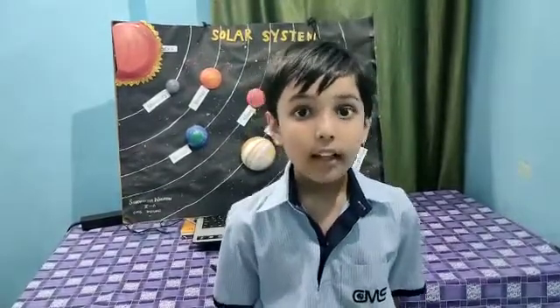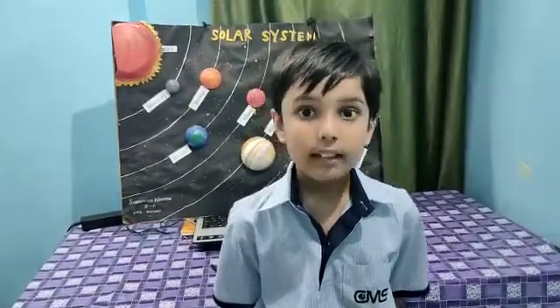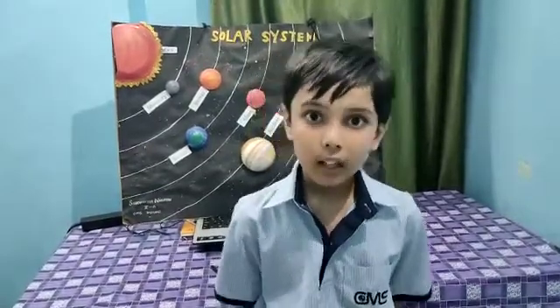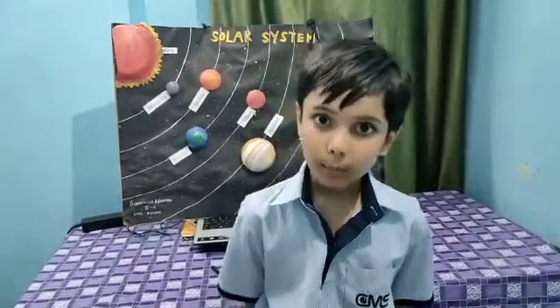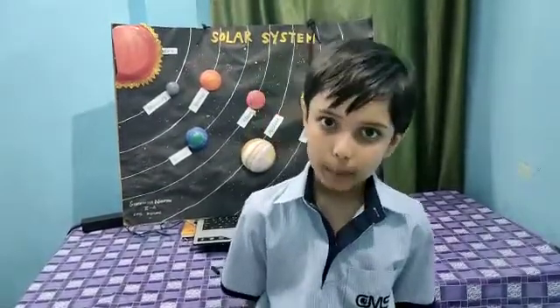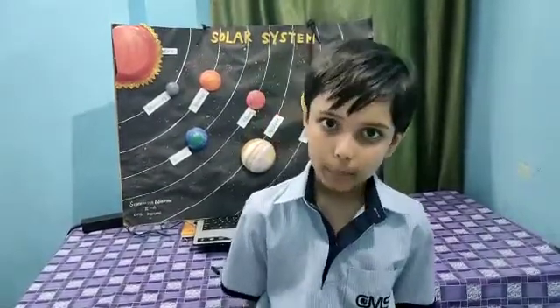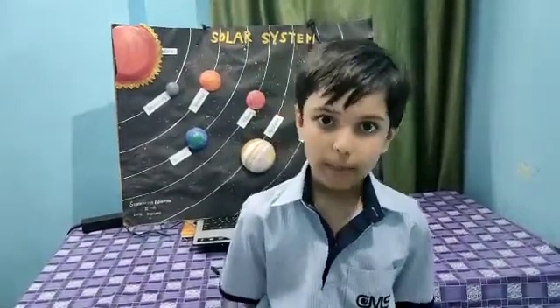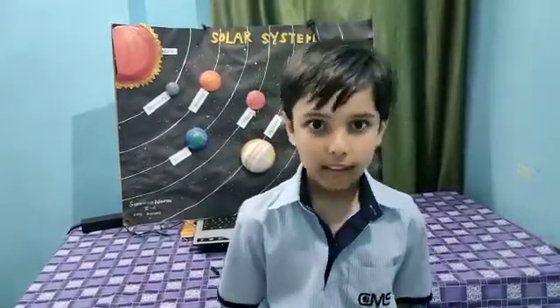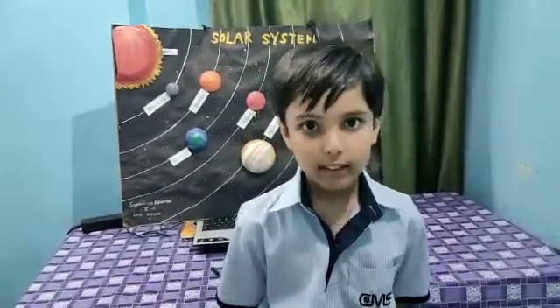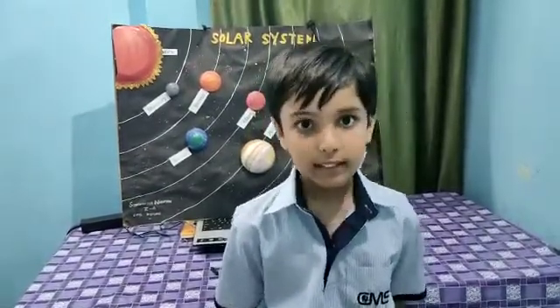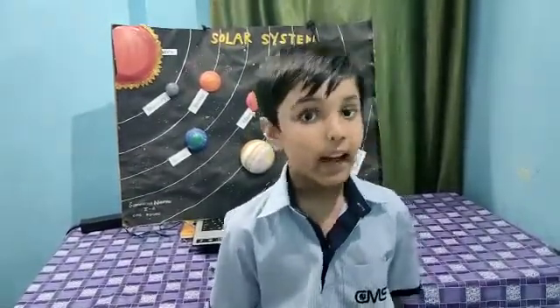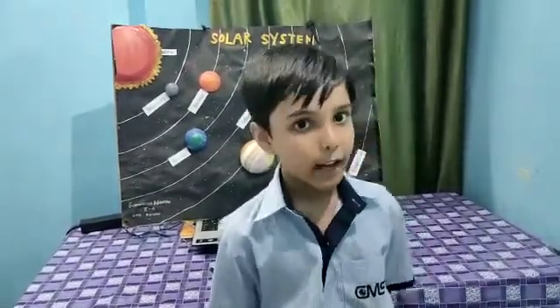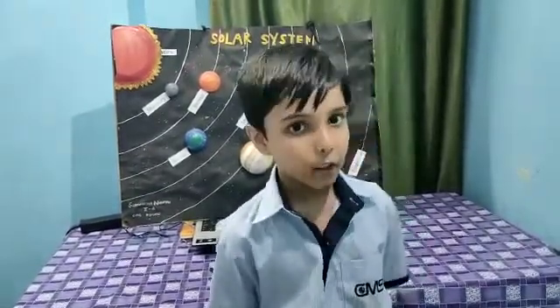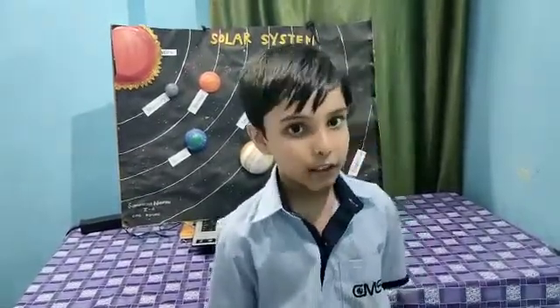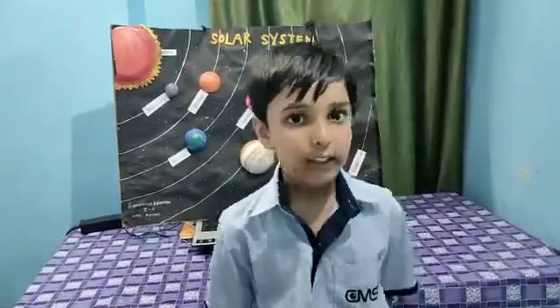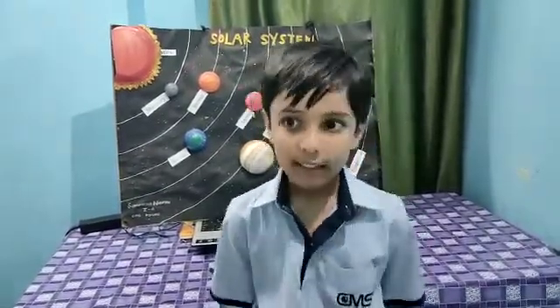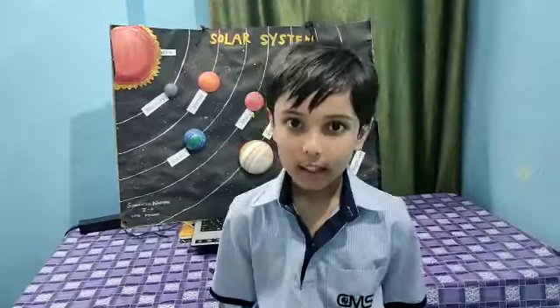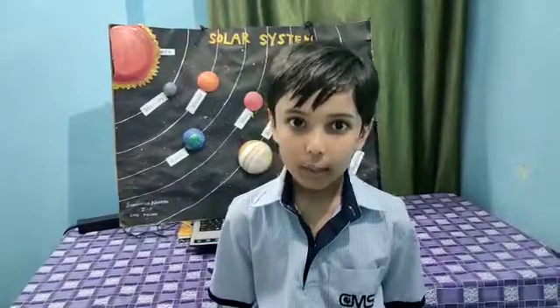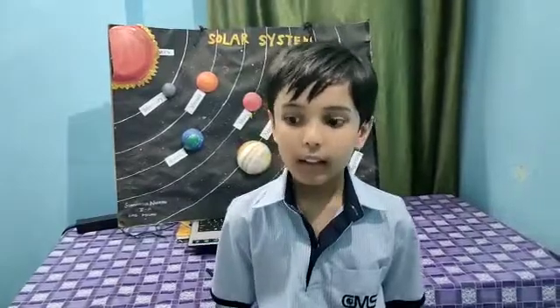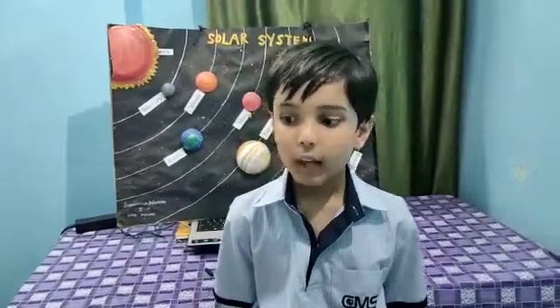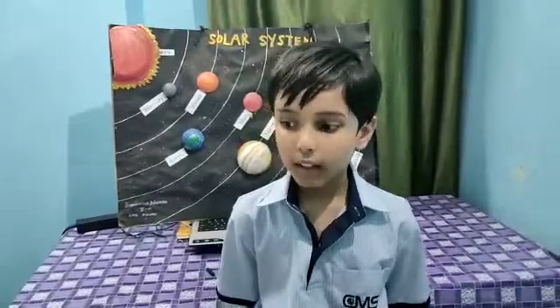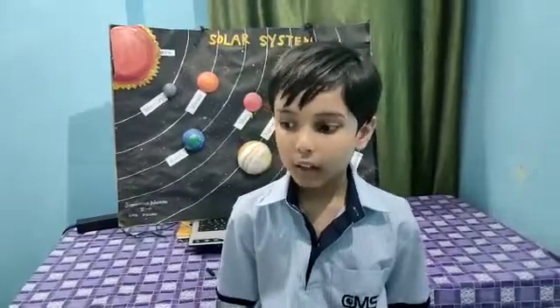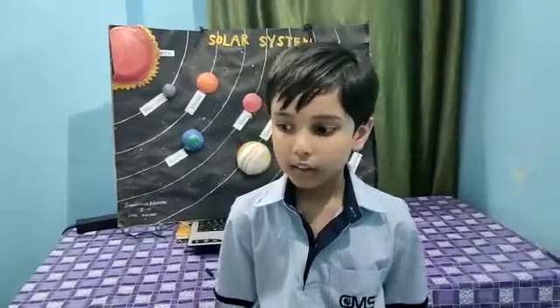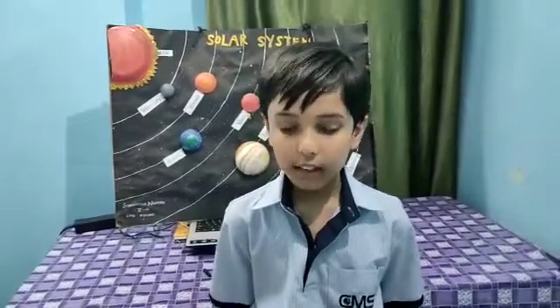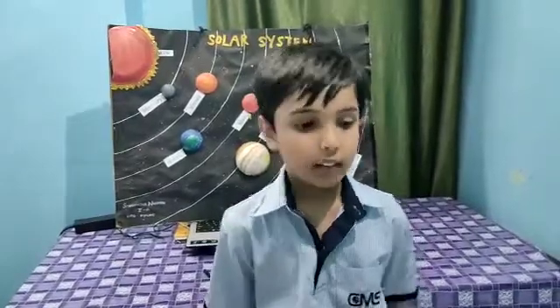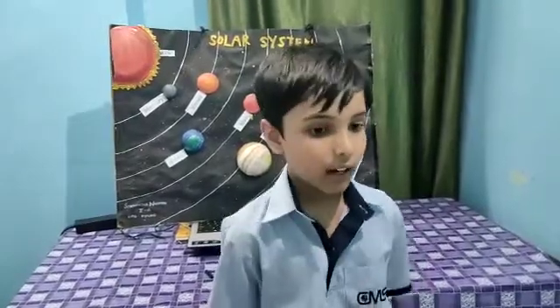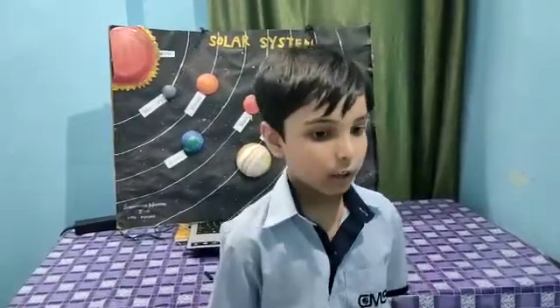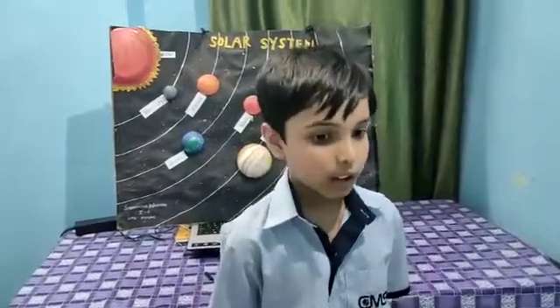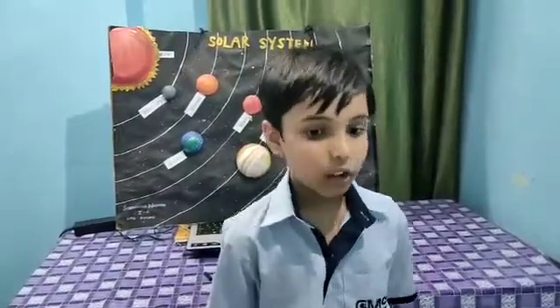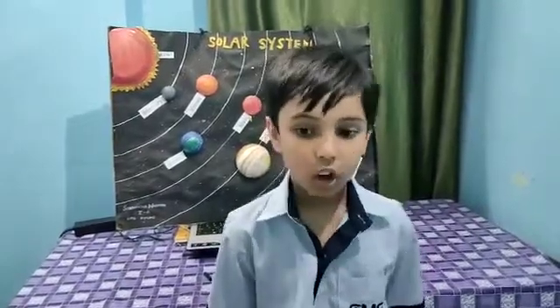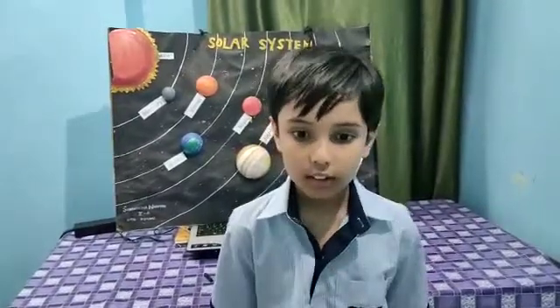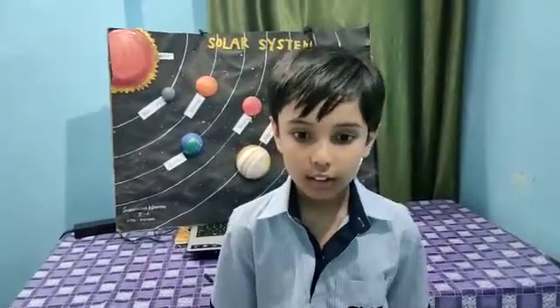Sun is made up of many gases: hydrogen, helium, carbon dioxide, nitrogen, and oxygen.